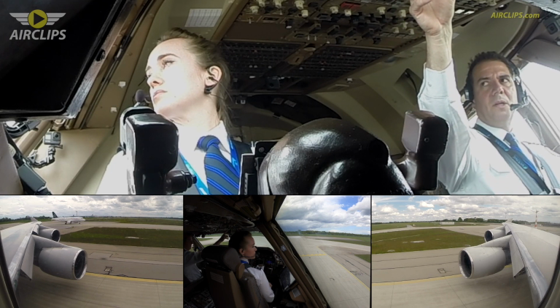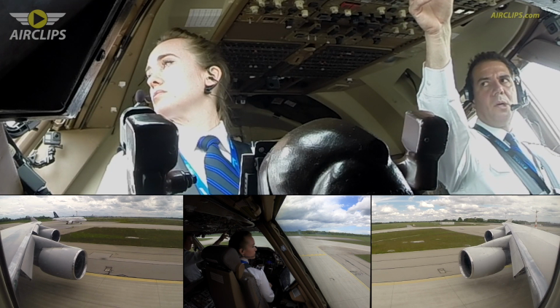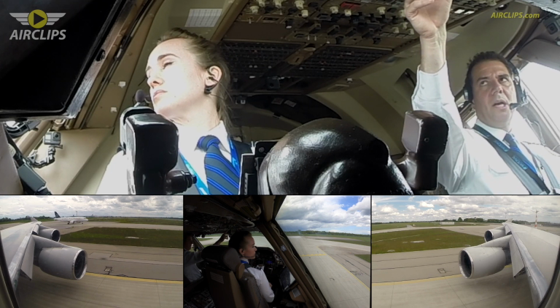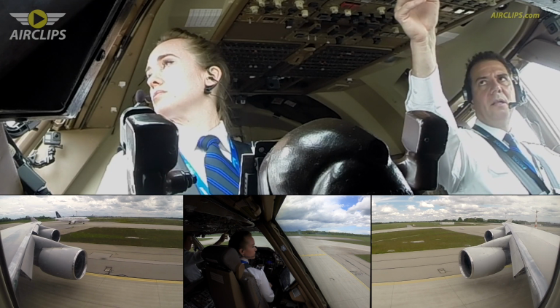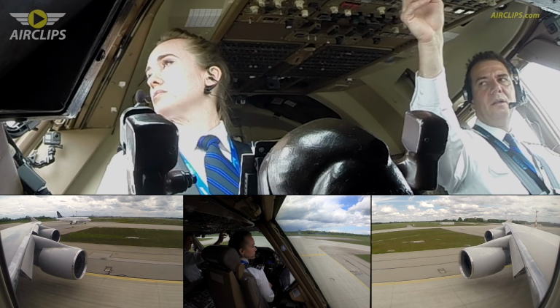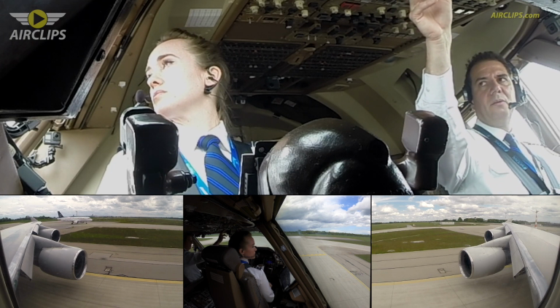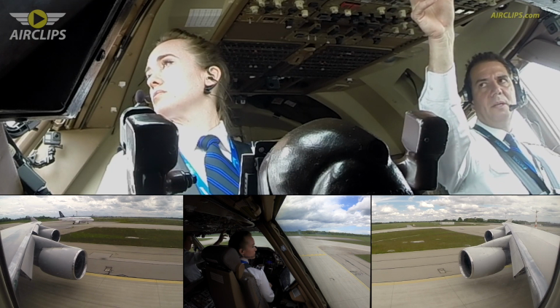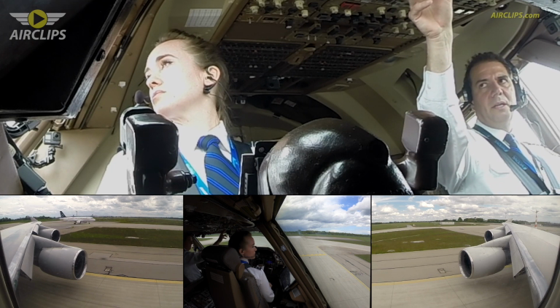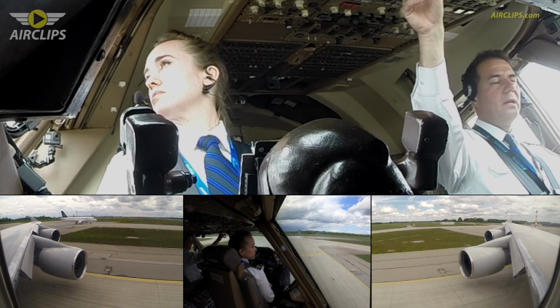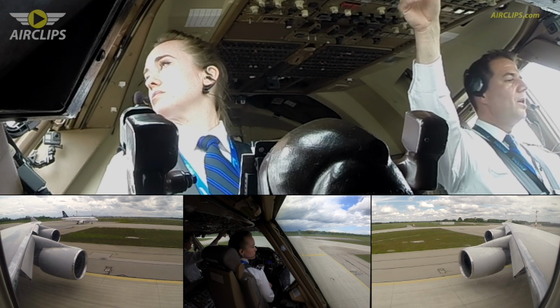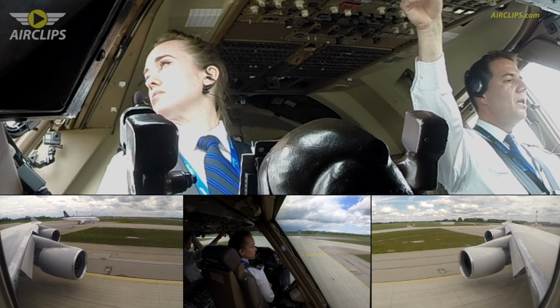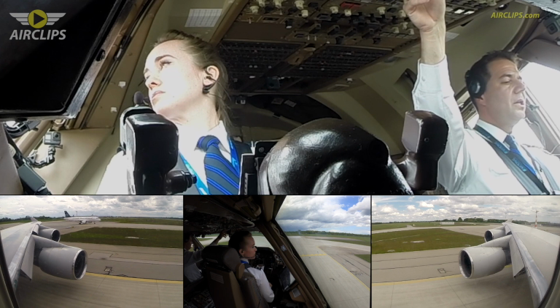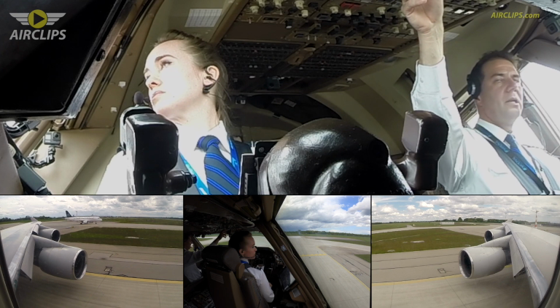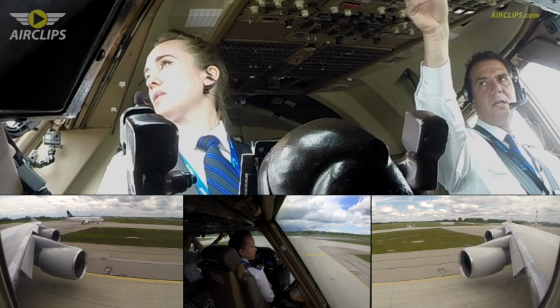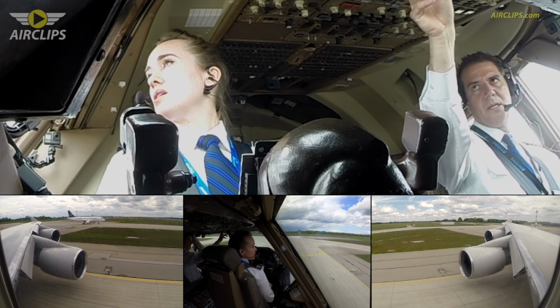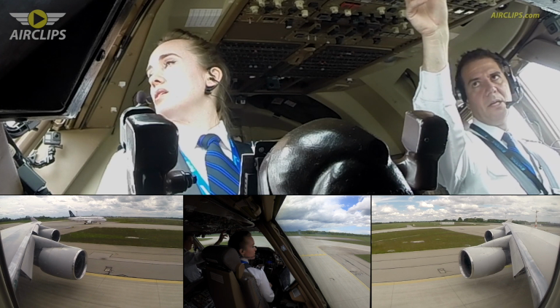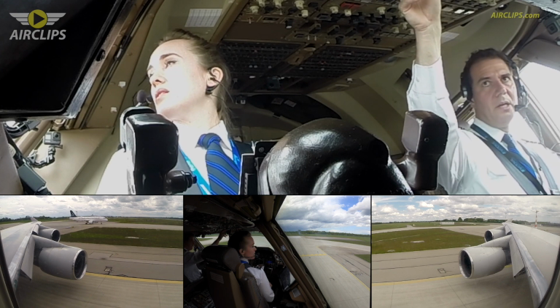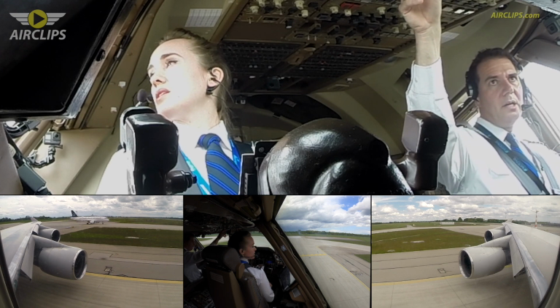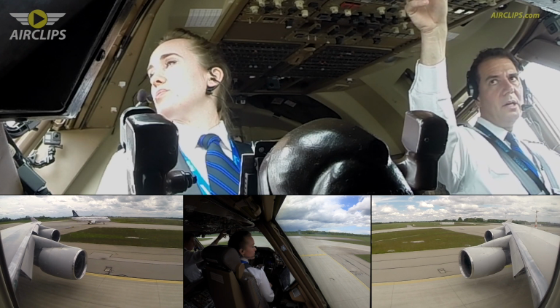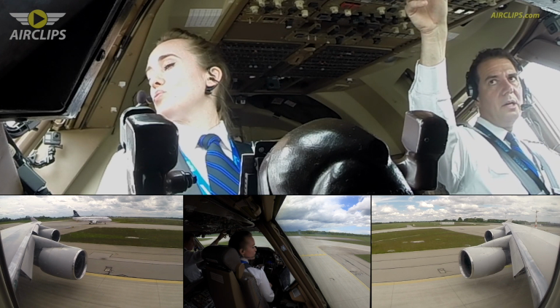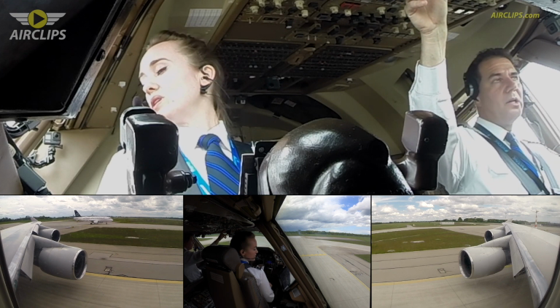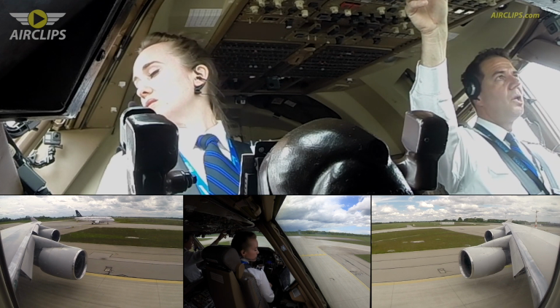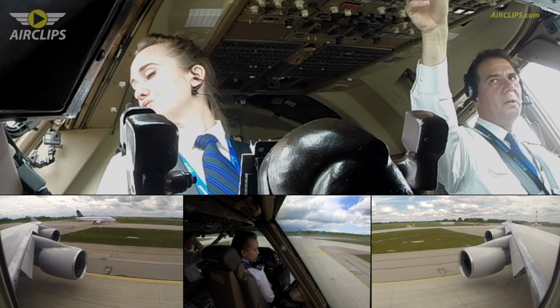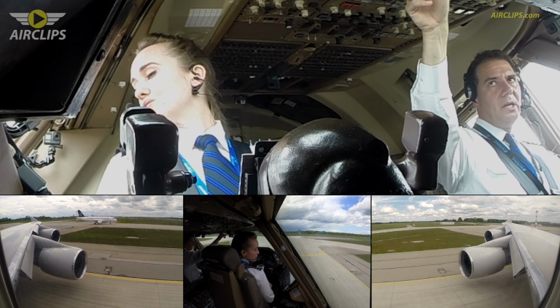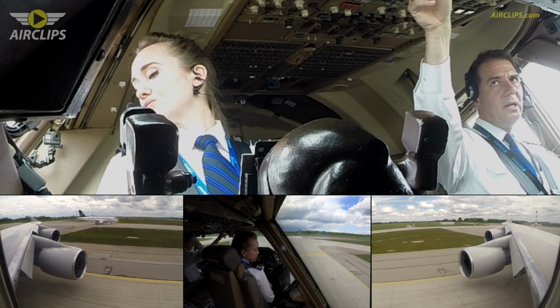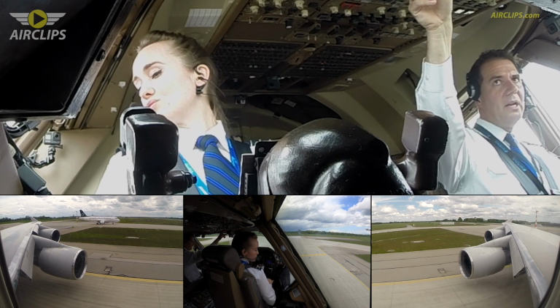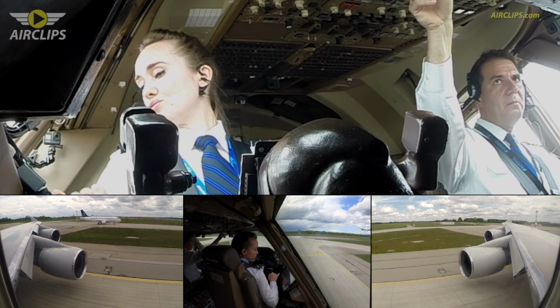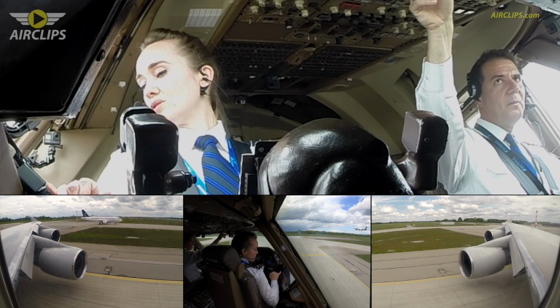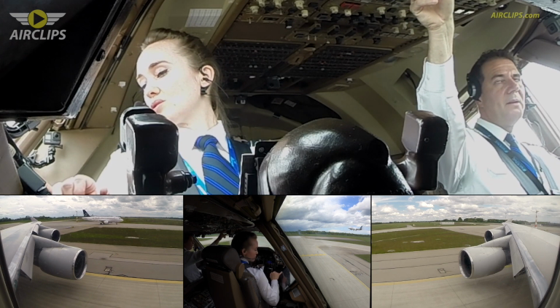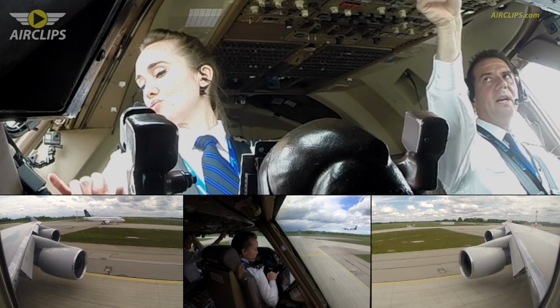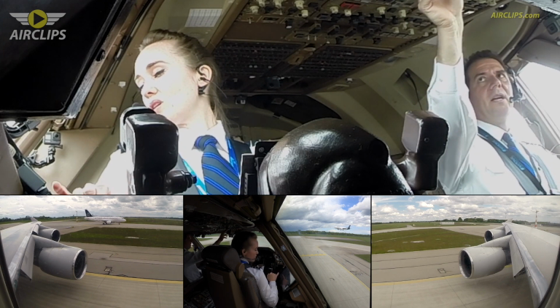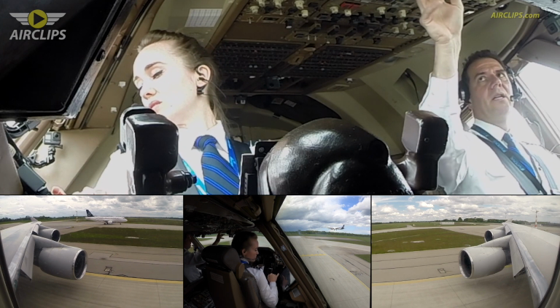Okay, the 320 — line up and wait. Line up and wait 26R behind. Alright.